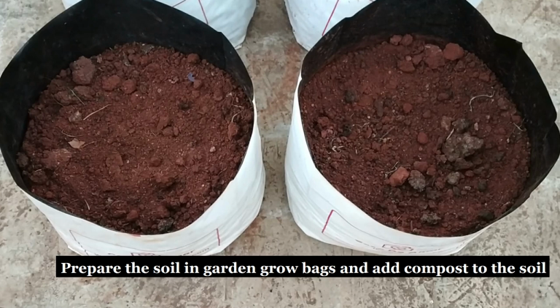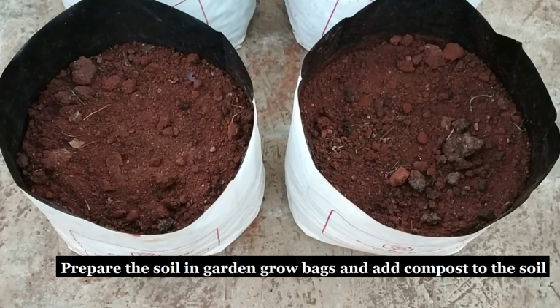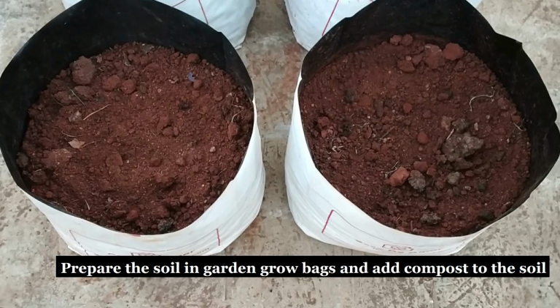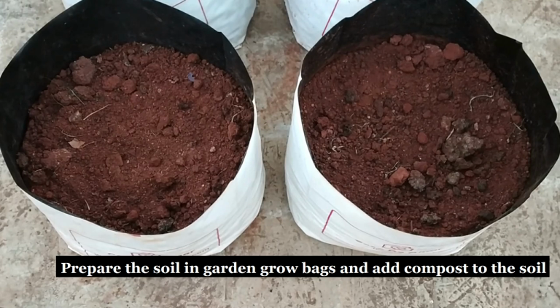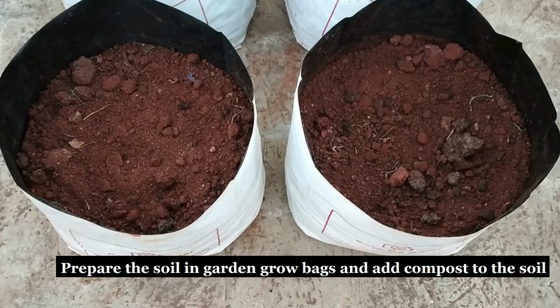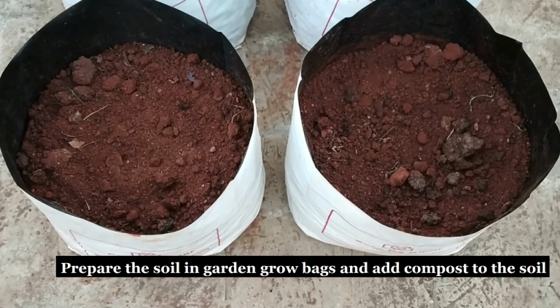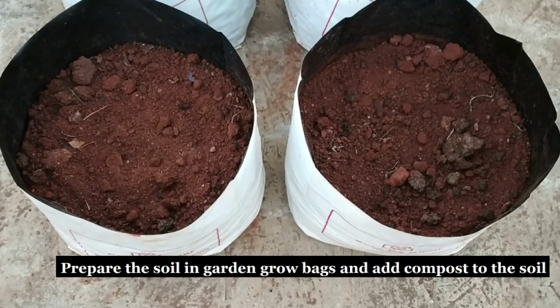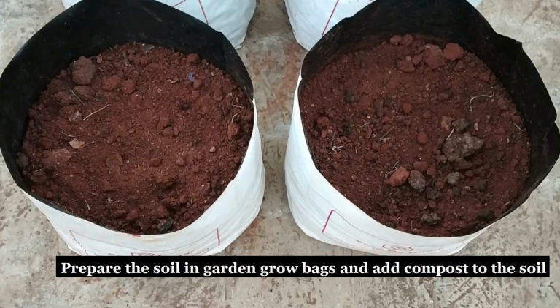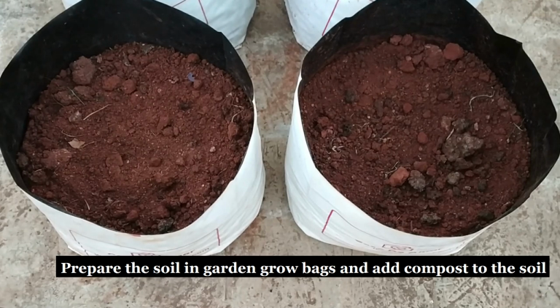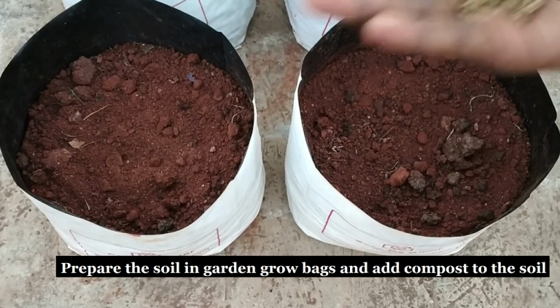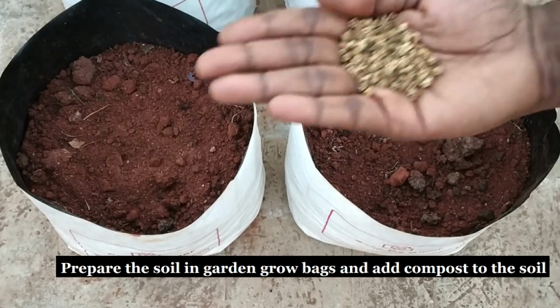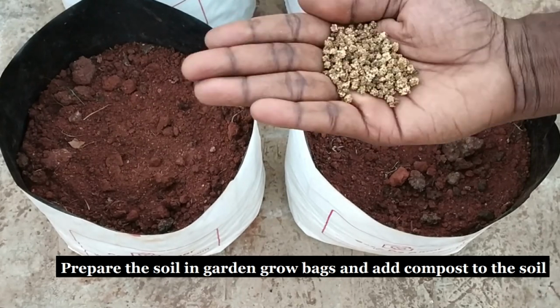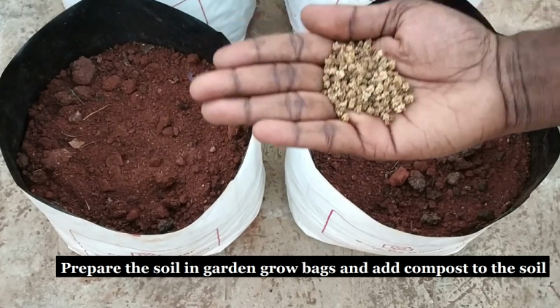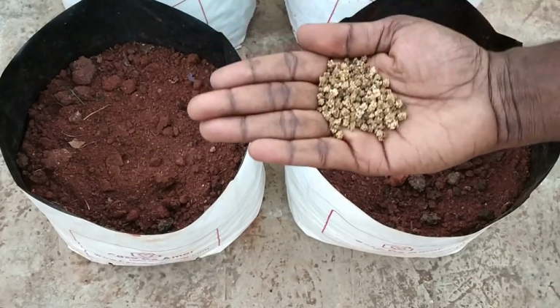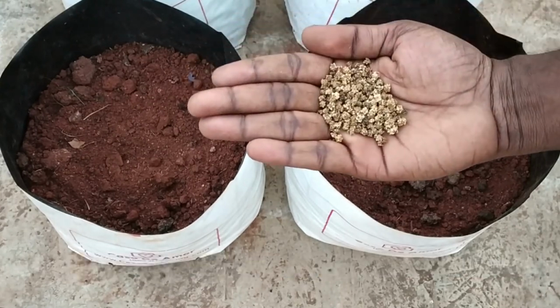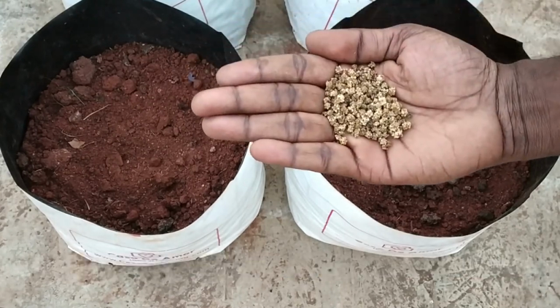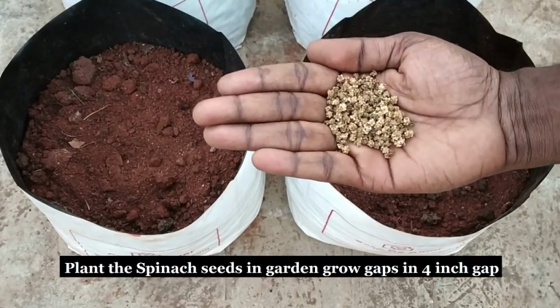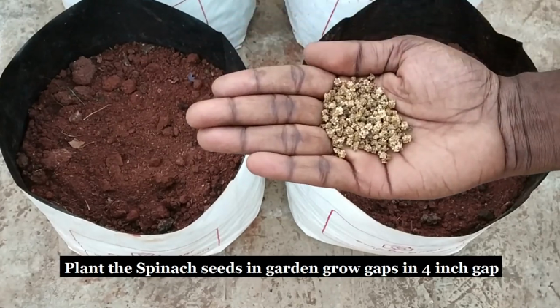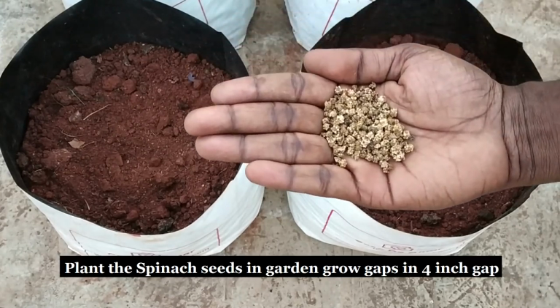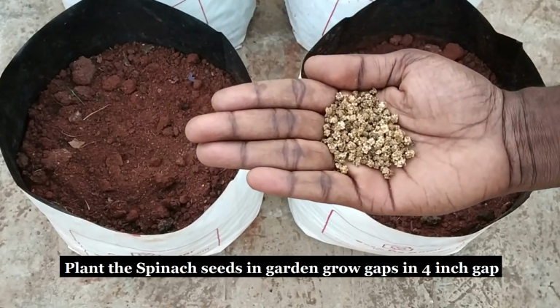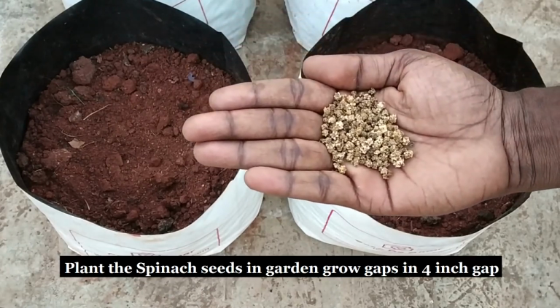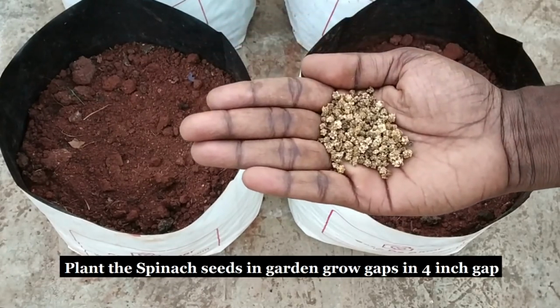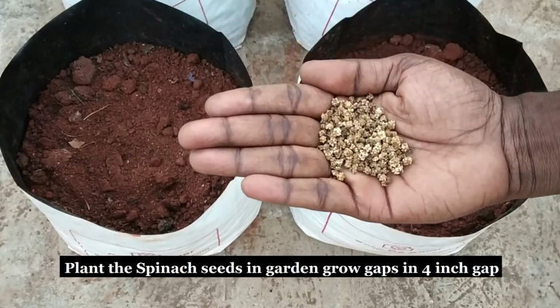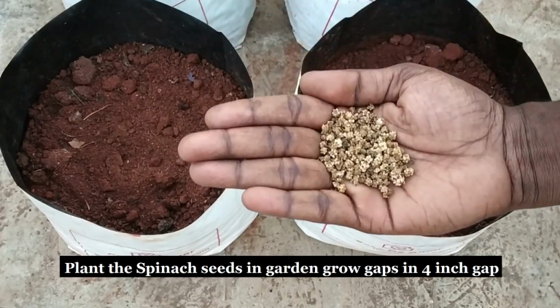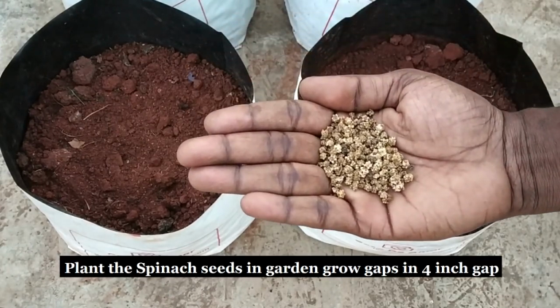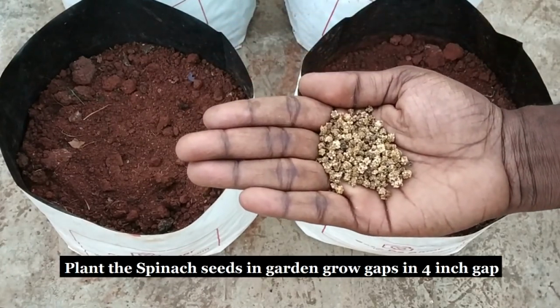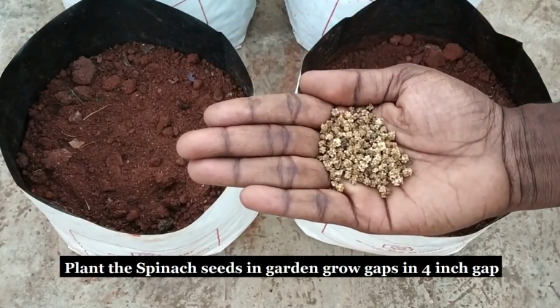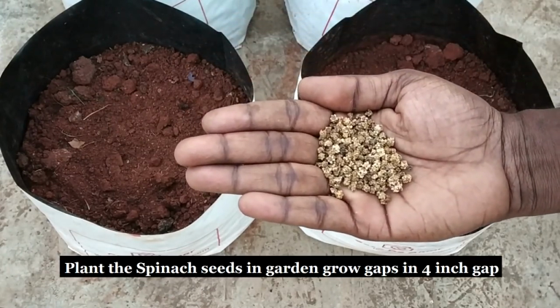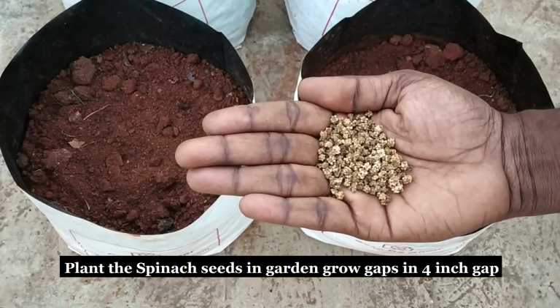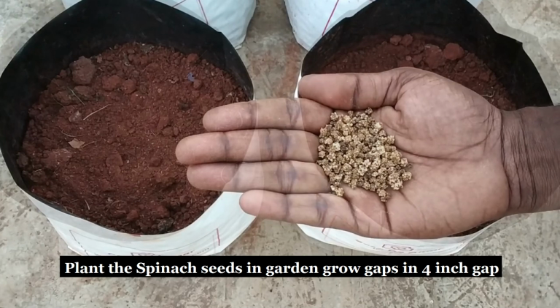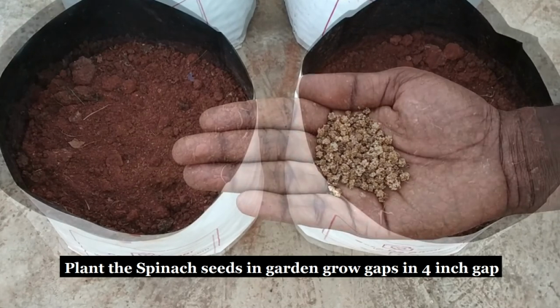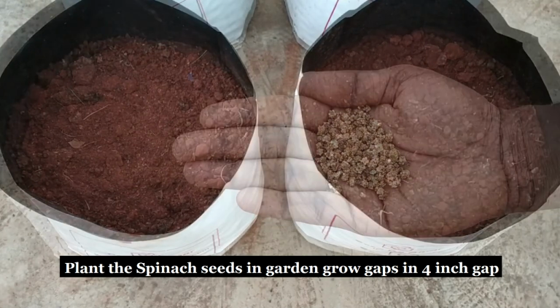Hello friends, in this video I am going to show how to grow spinach plants in the terrace garden.